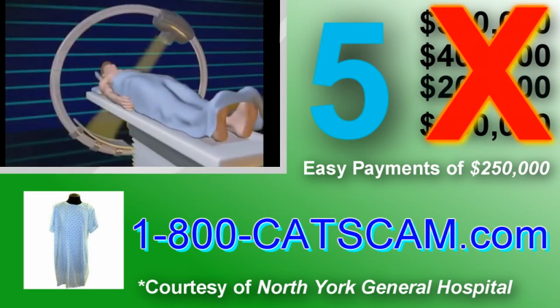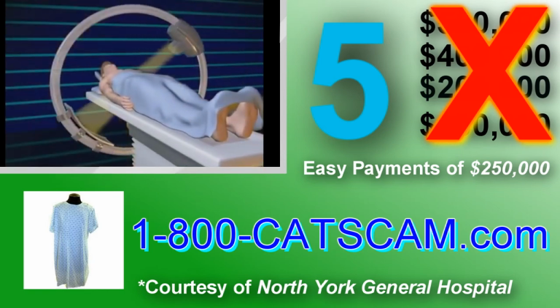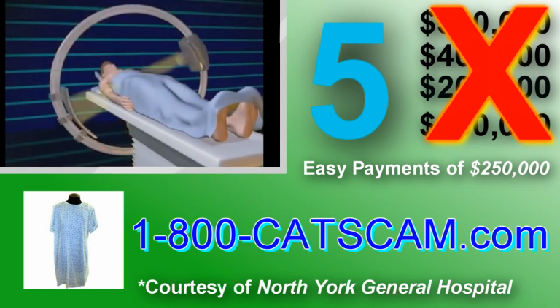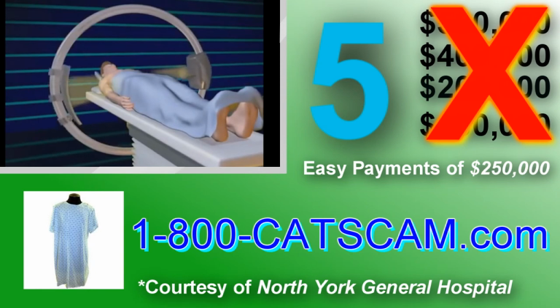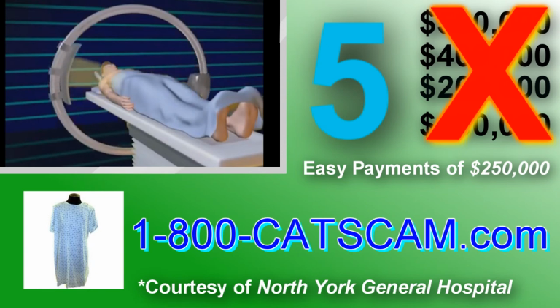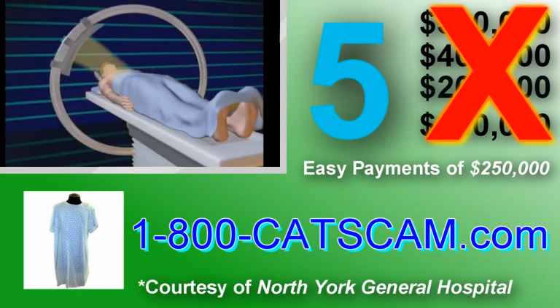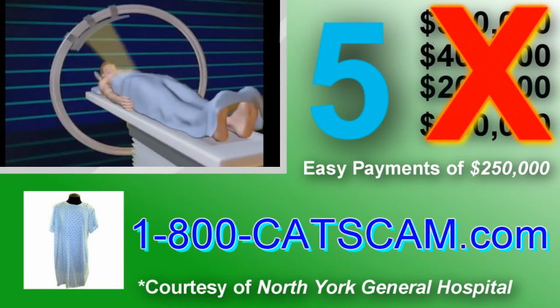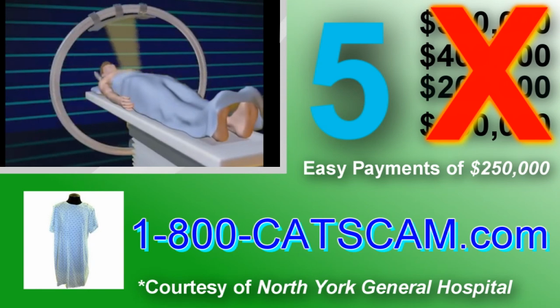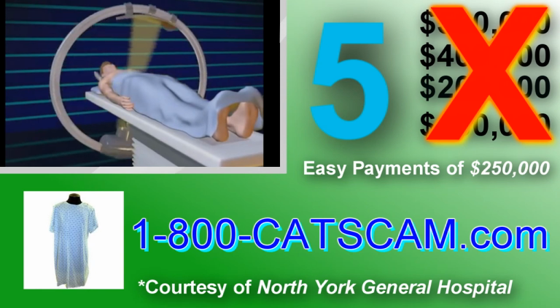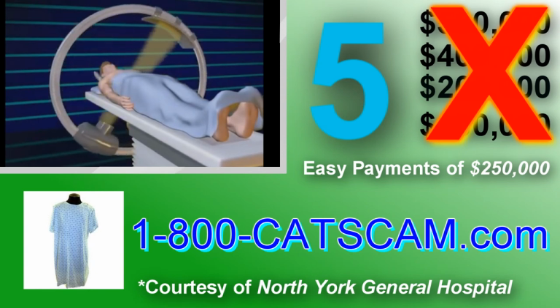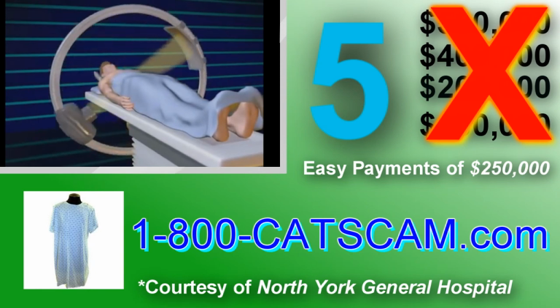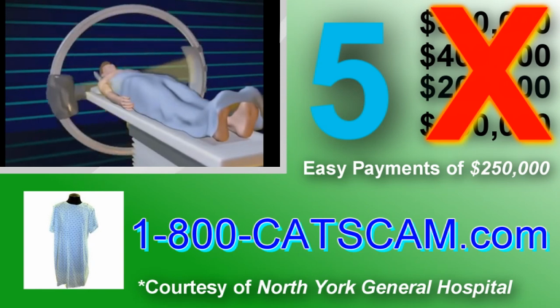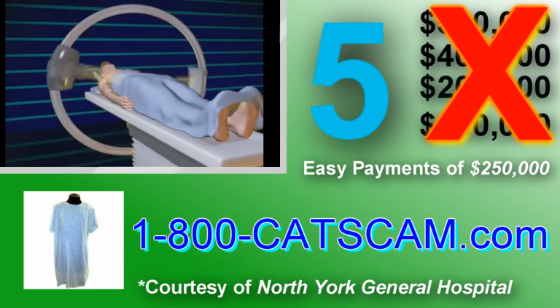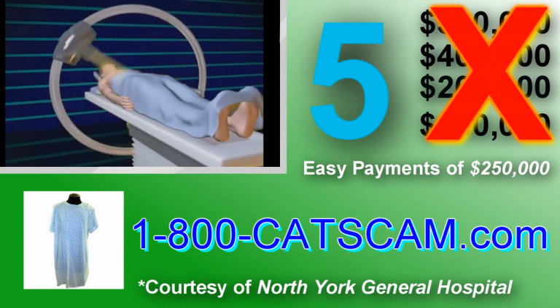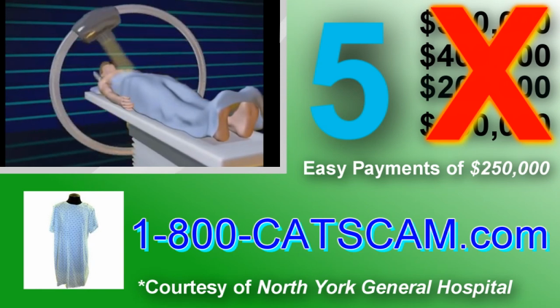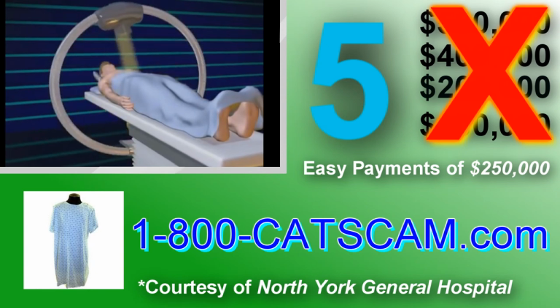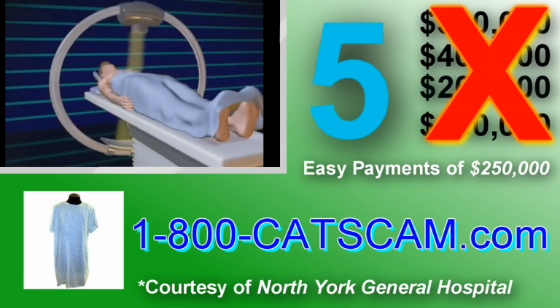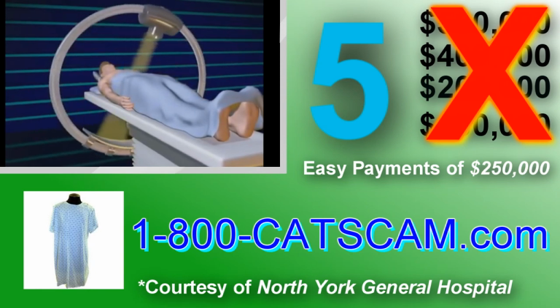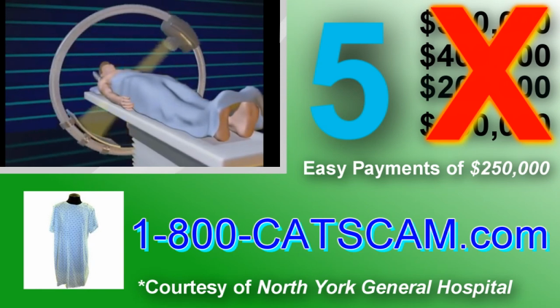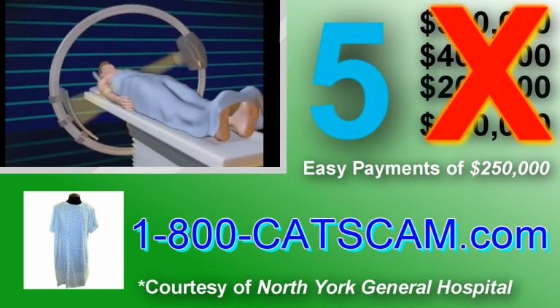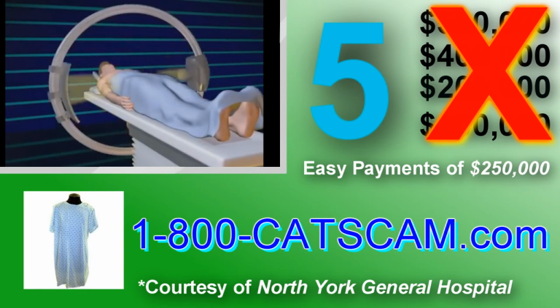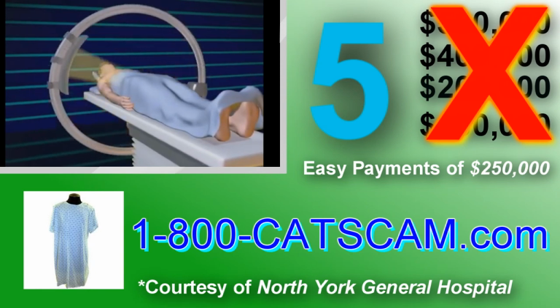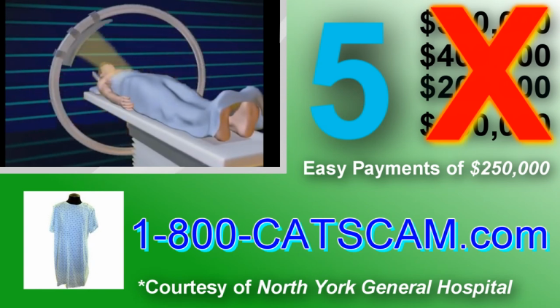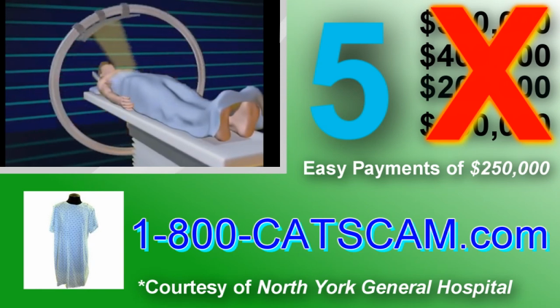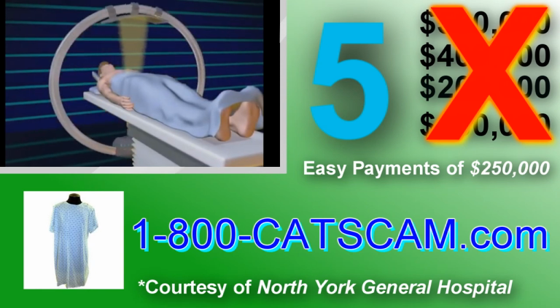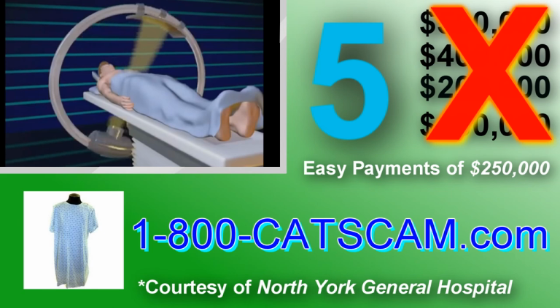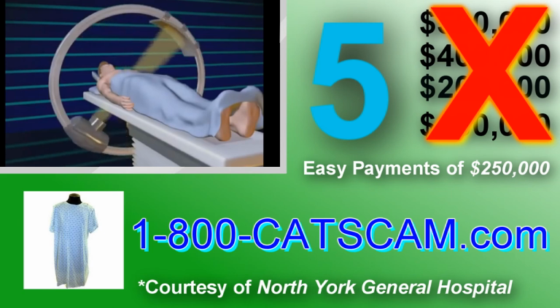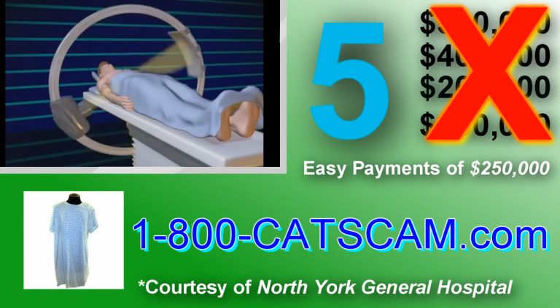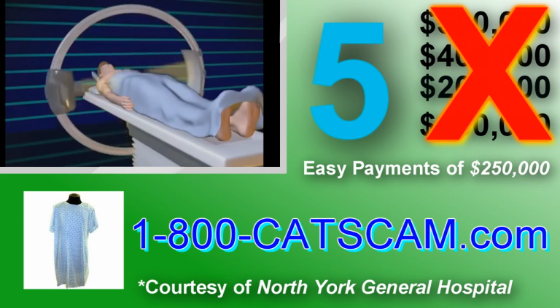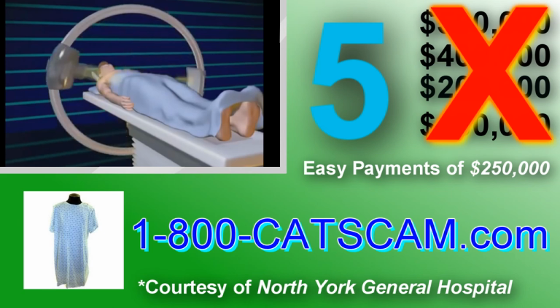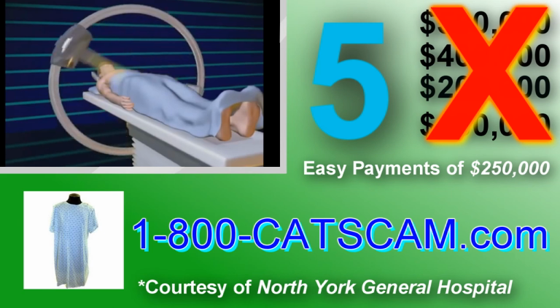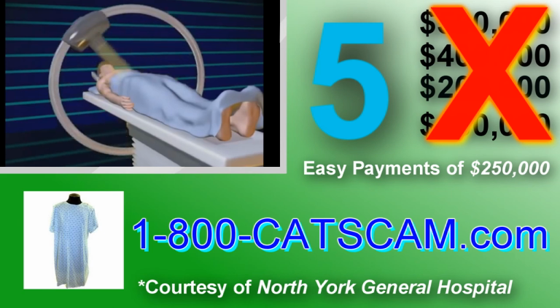To order, call 1-800-CATScan.com. Call in the next three minutes and get nothing extra! Woohoo! Call now!